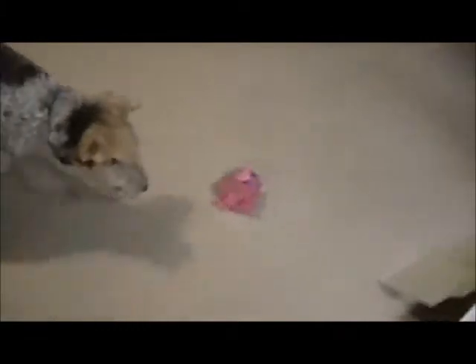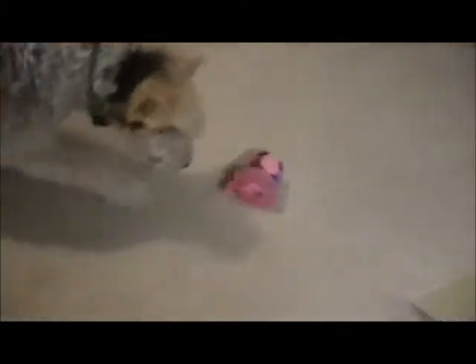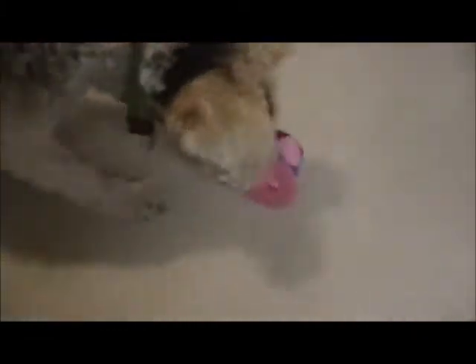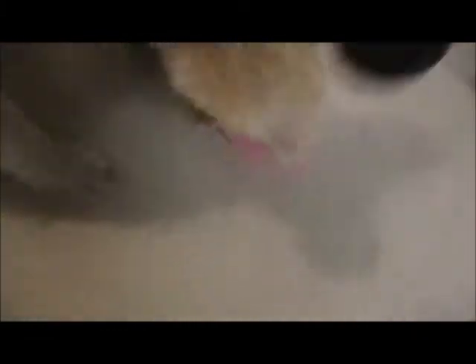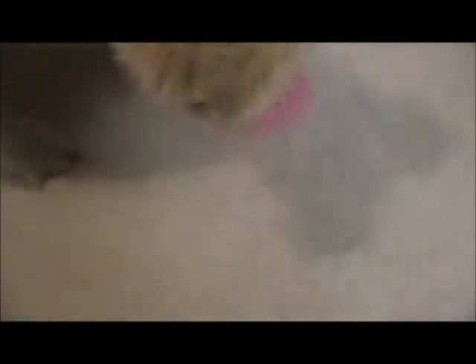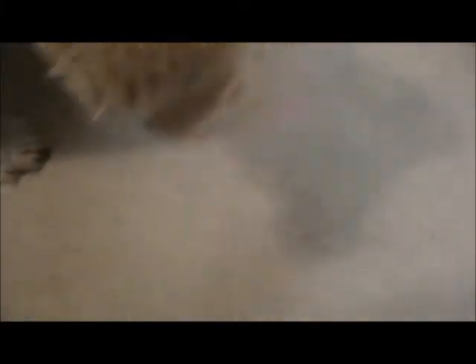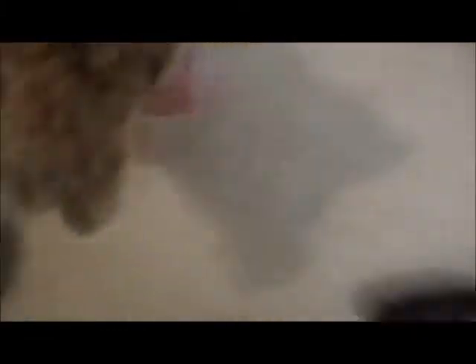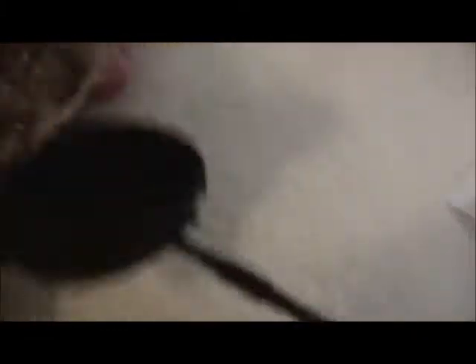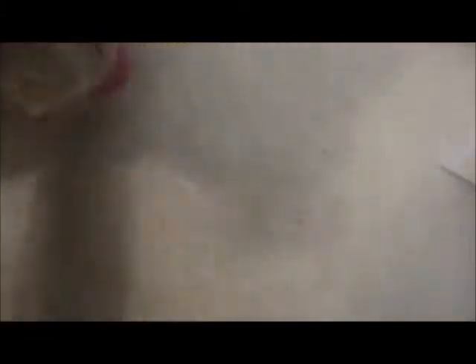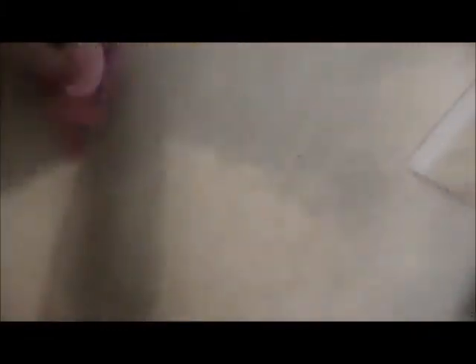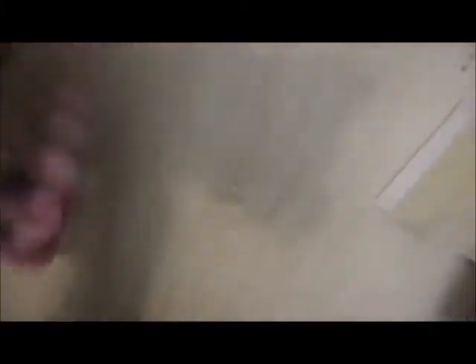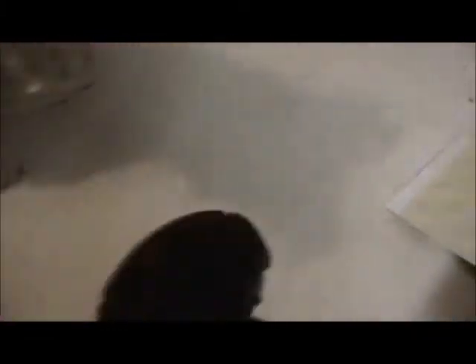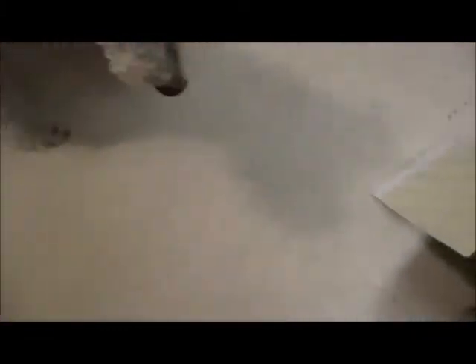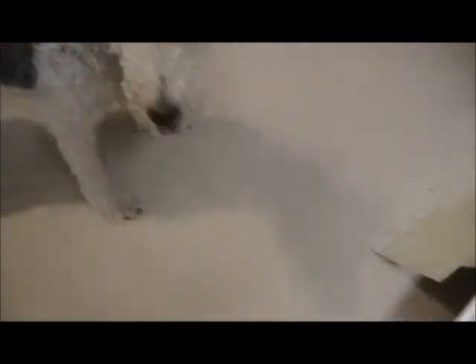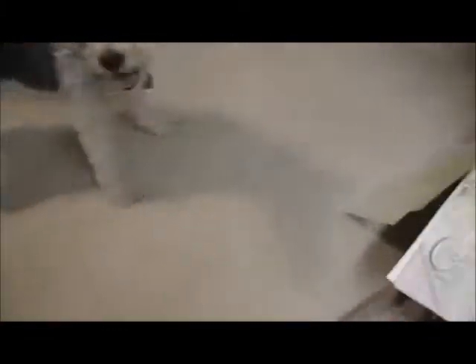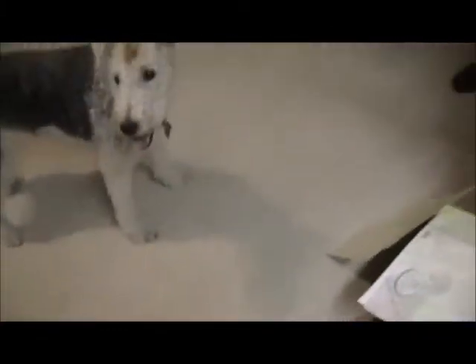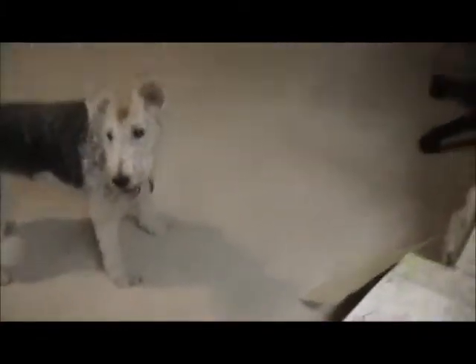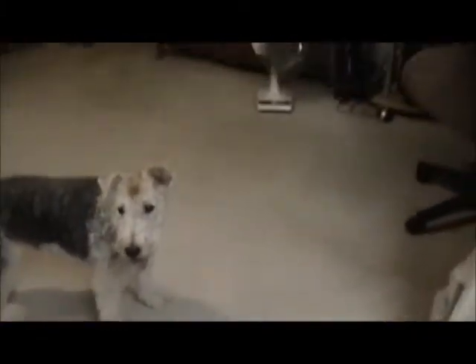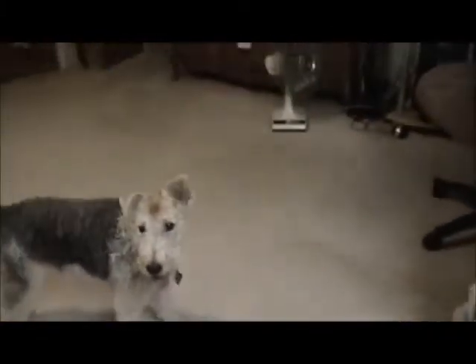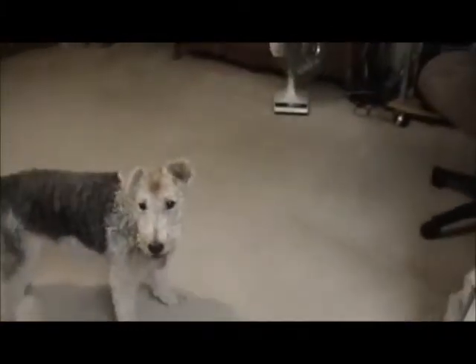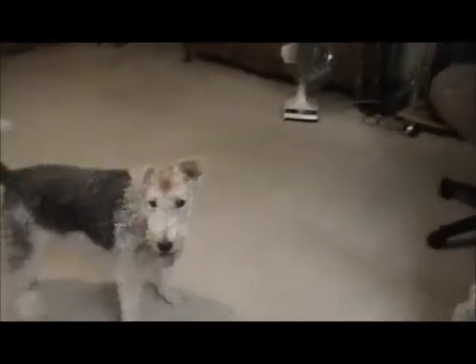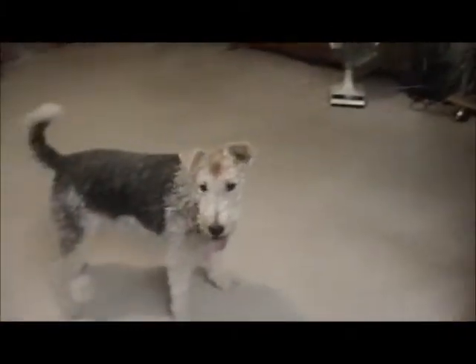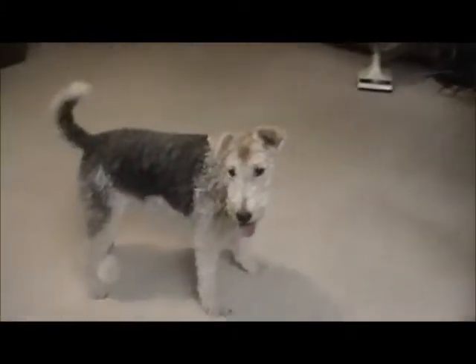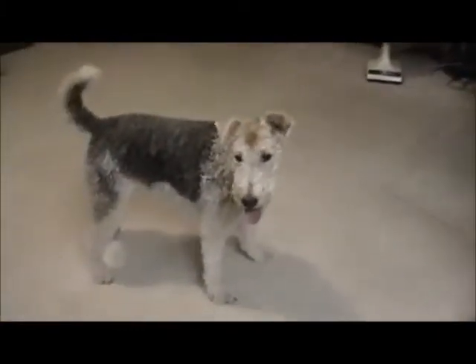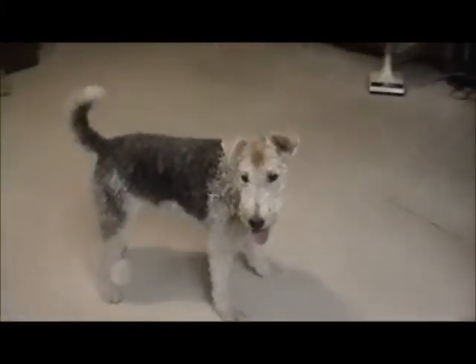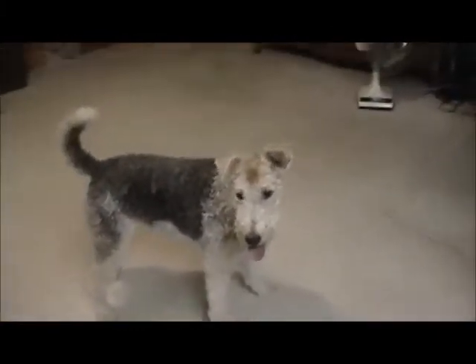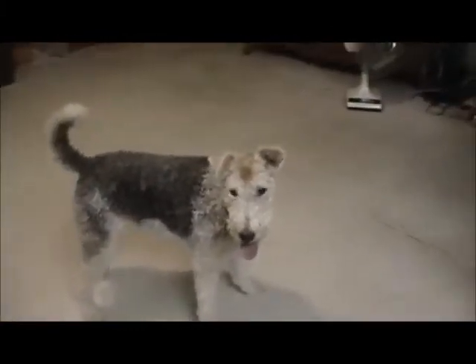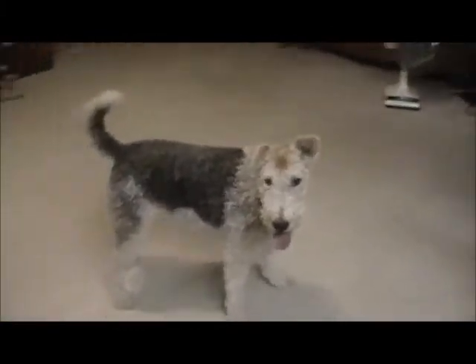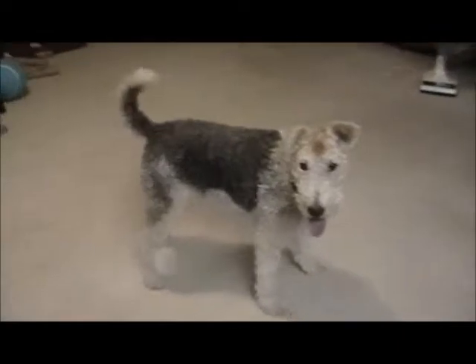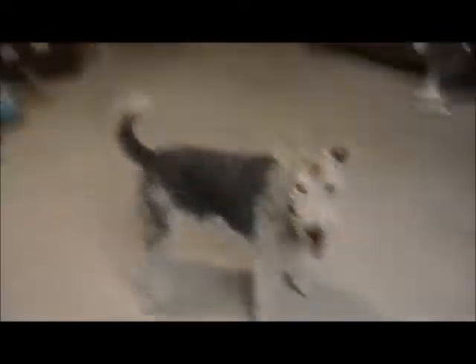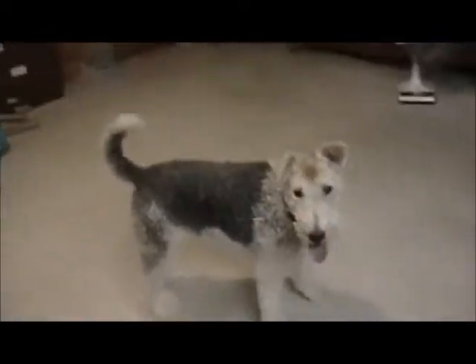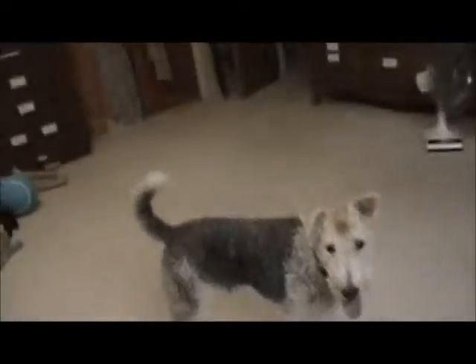She pulled it out of my hand — hold on. I'm gonna set the camera down so you can watch her get the ball.